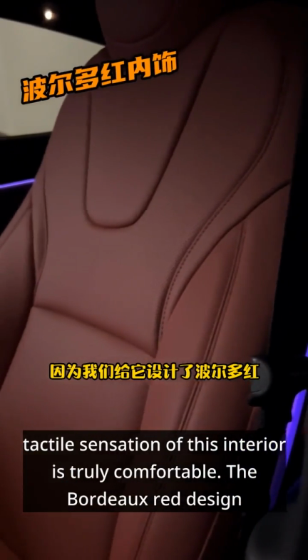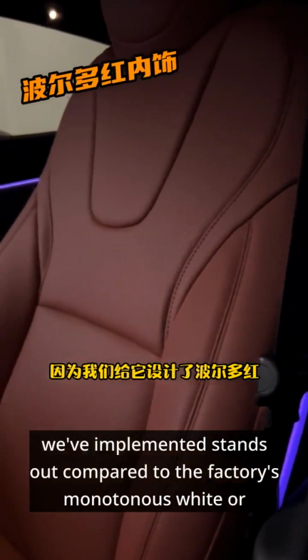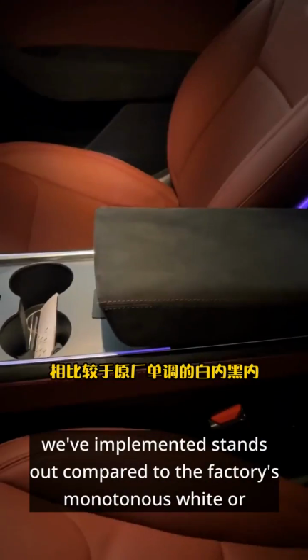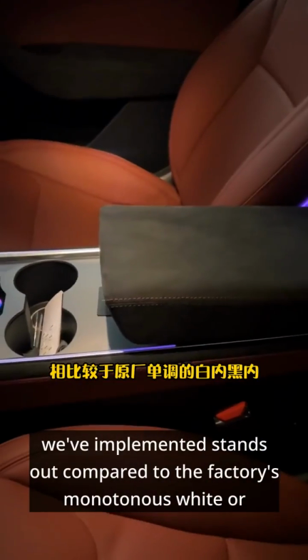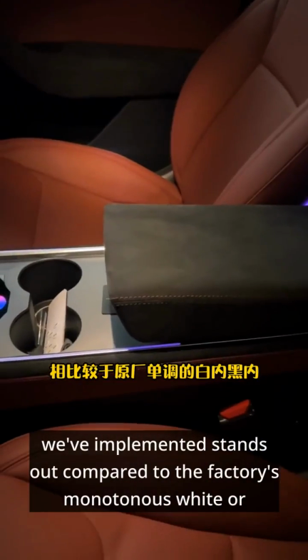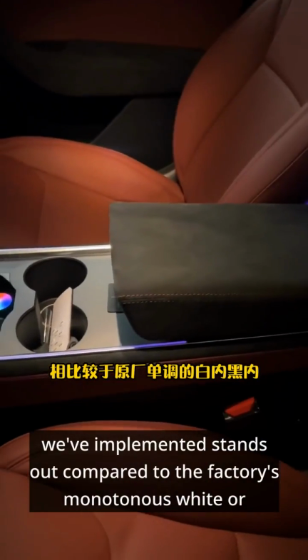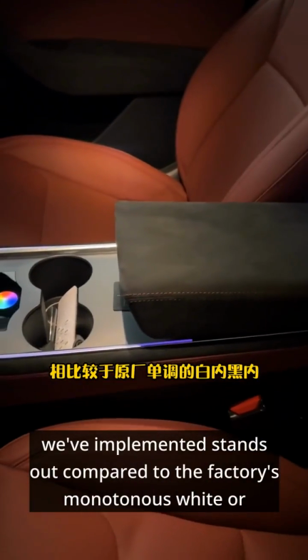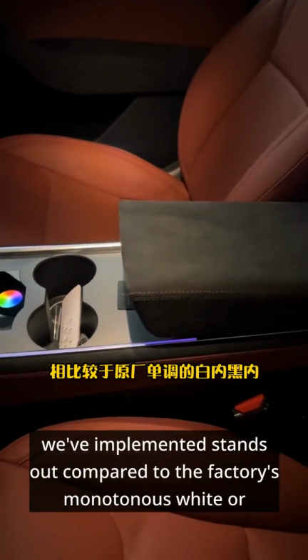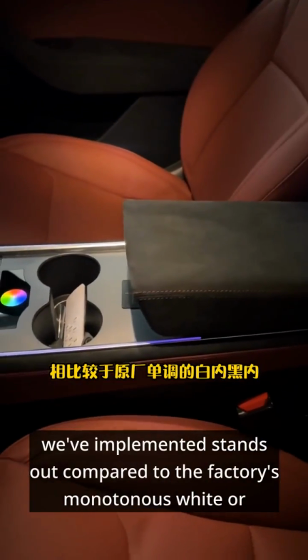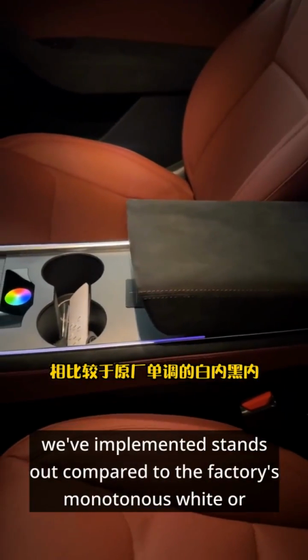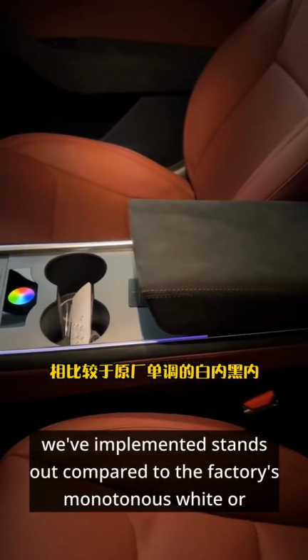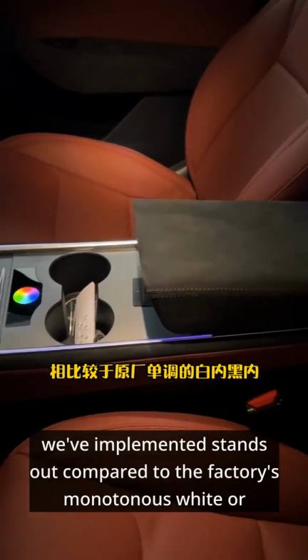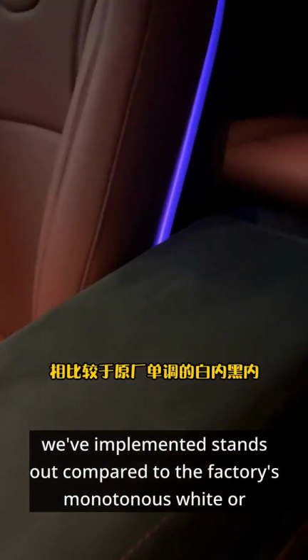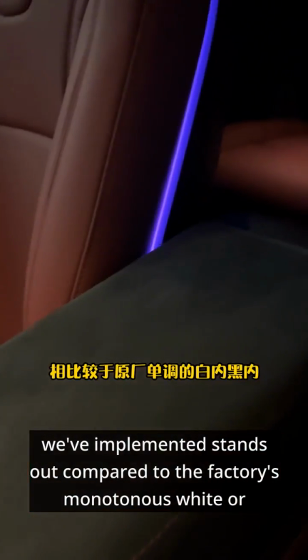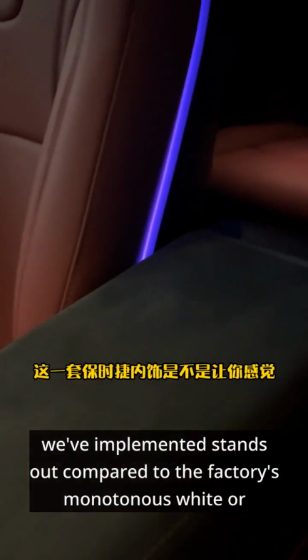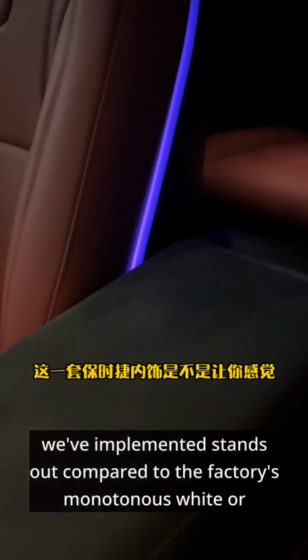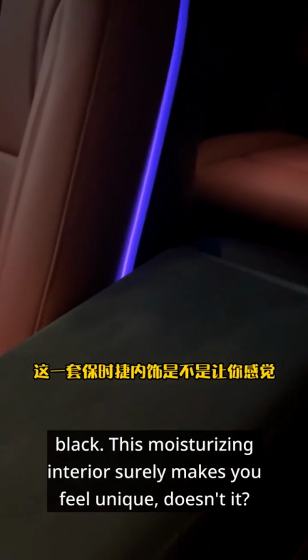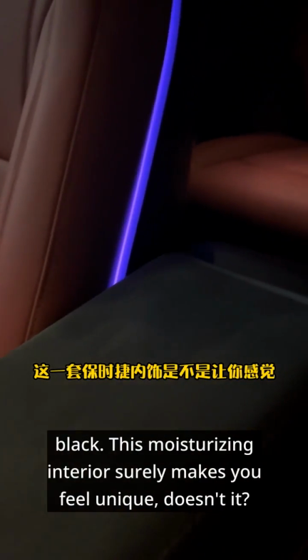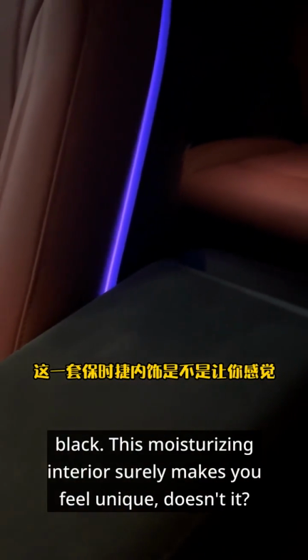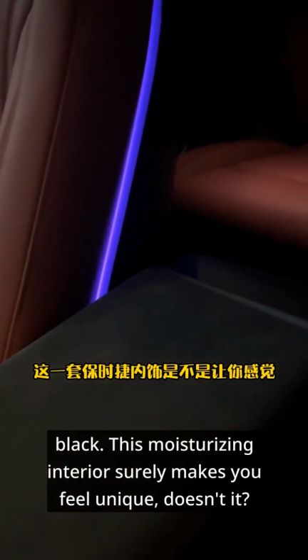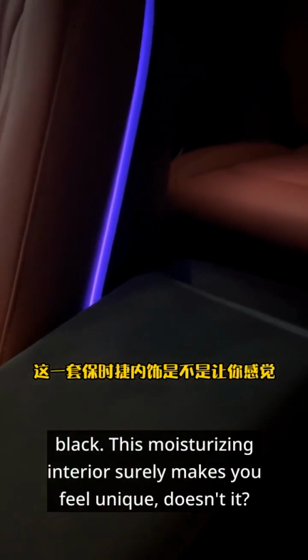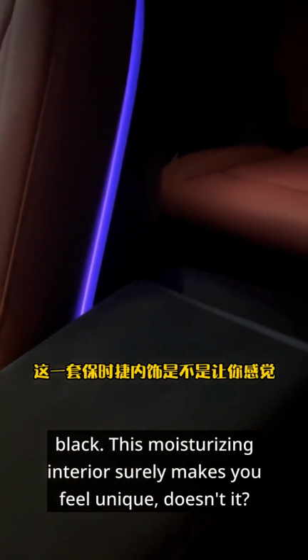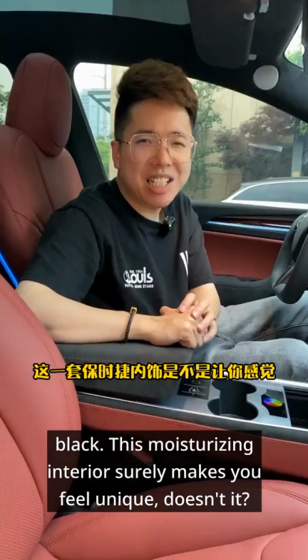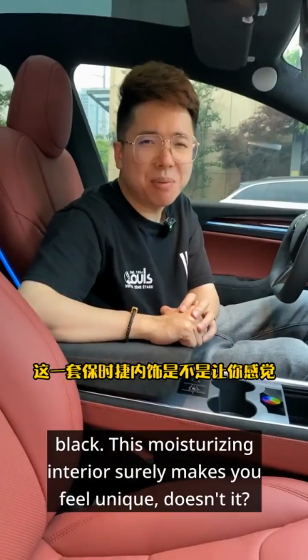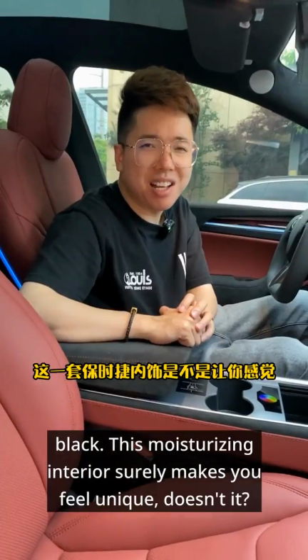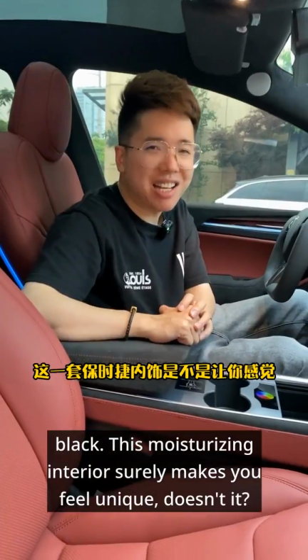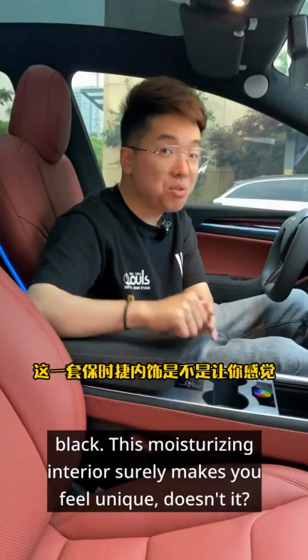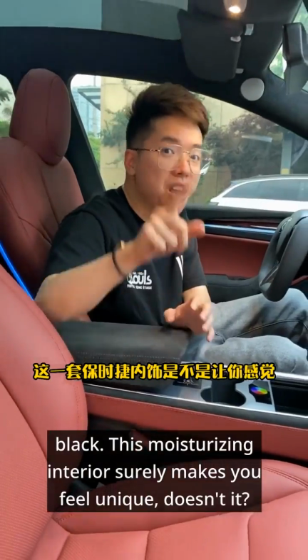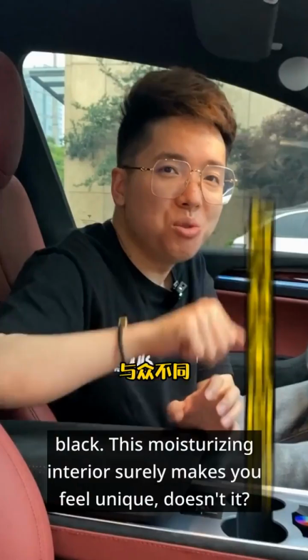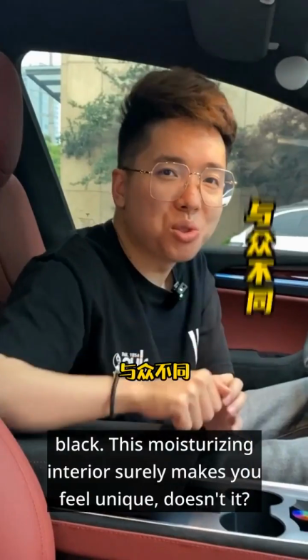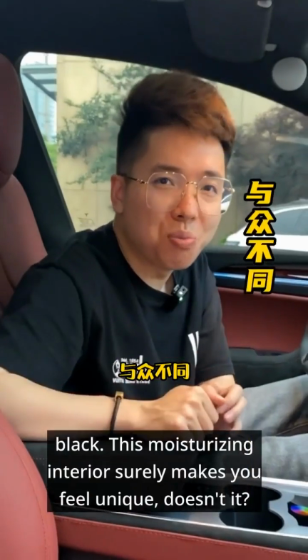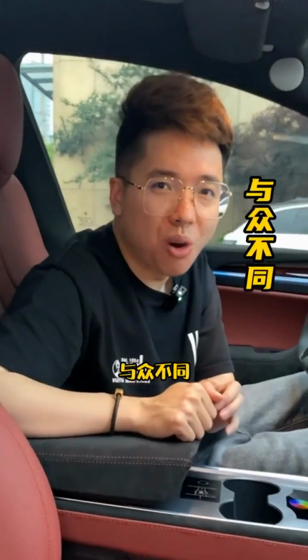The Bordeaux red design we've implemented stands out compared to the factory's monotonous white or black. This moisturizing interior surely makes you feel unique, doesn't it?